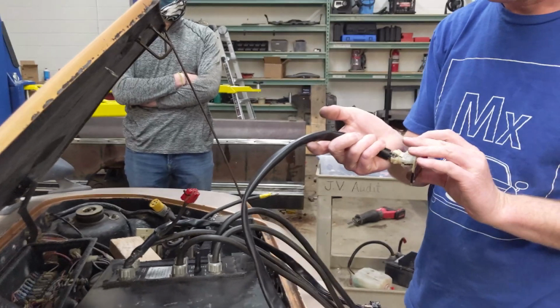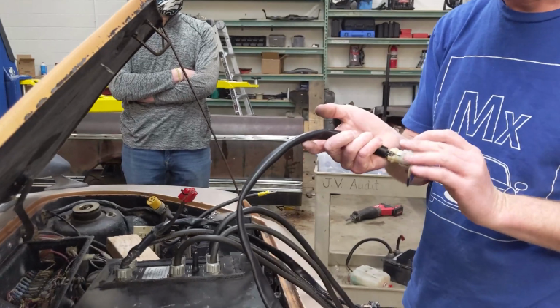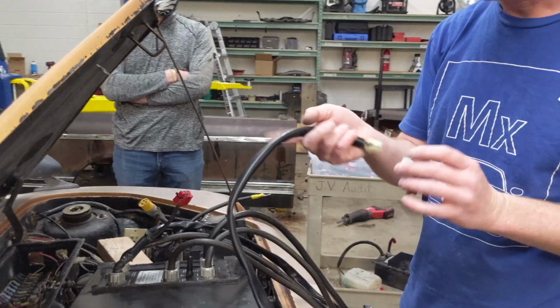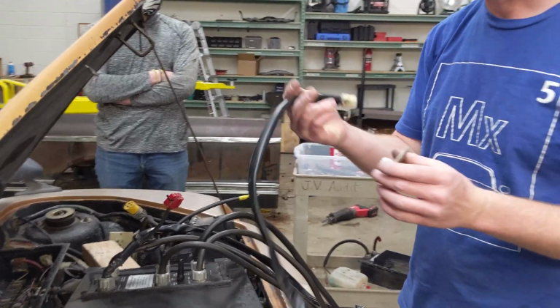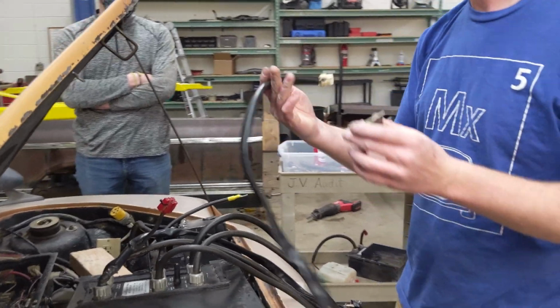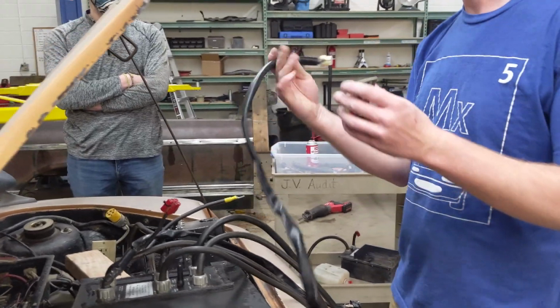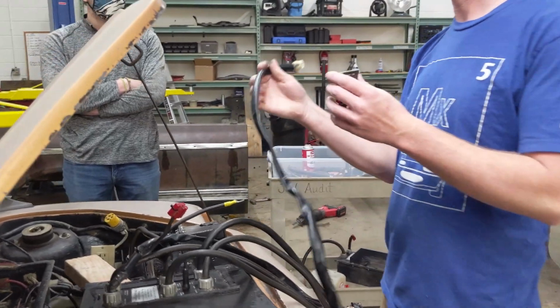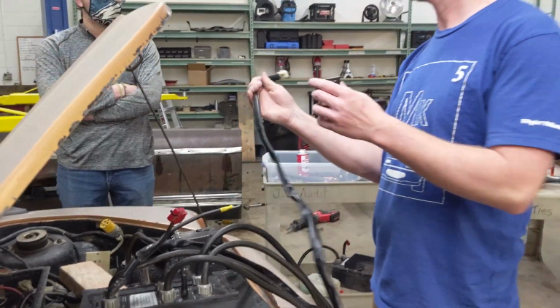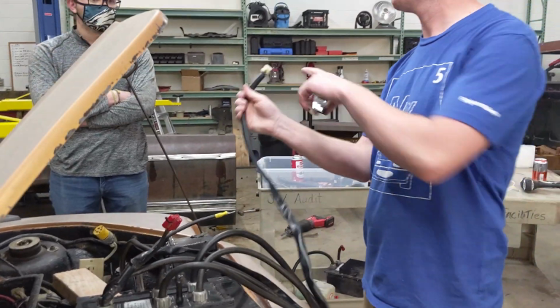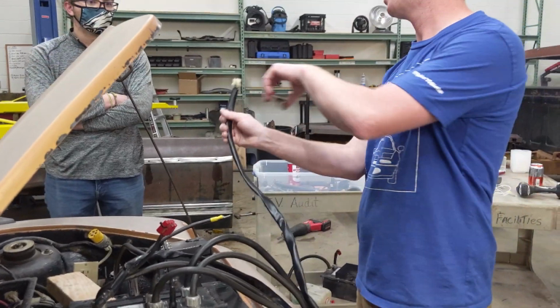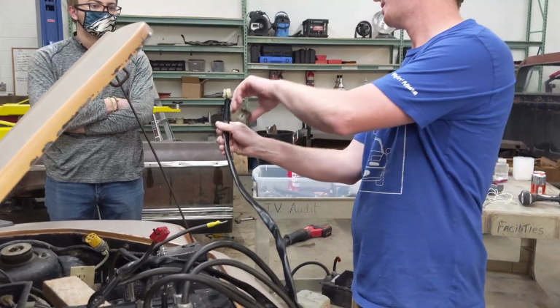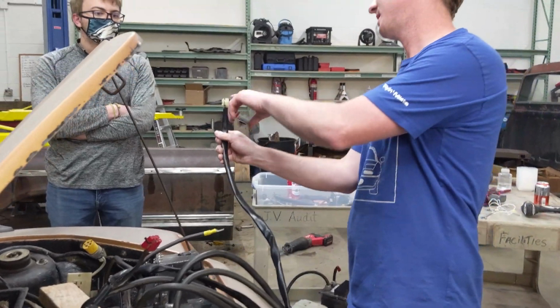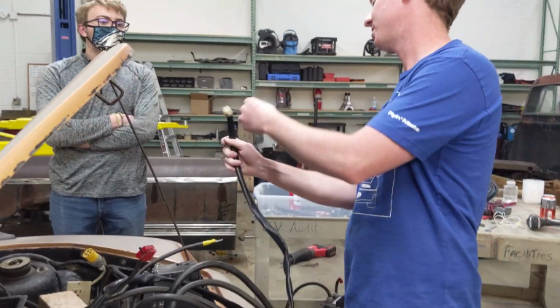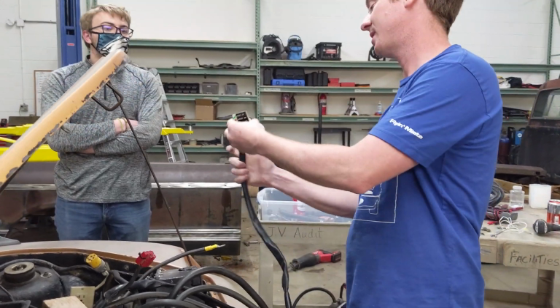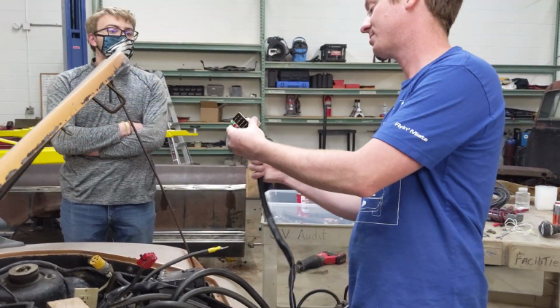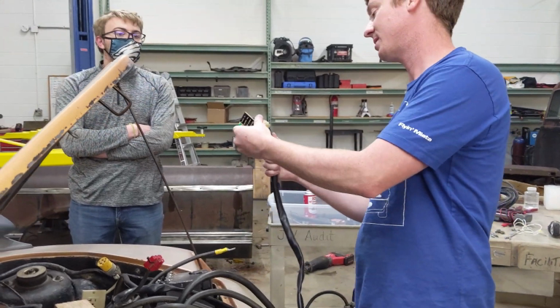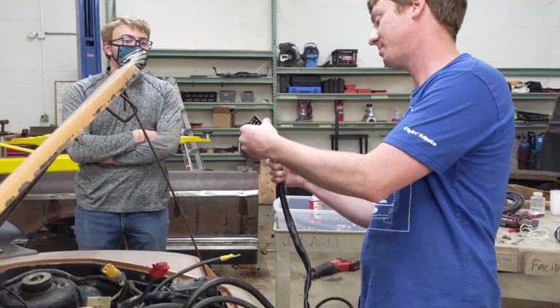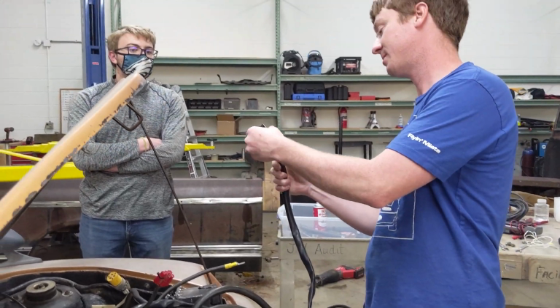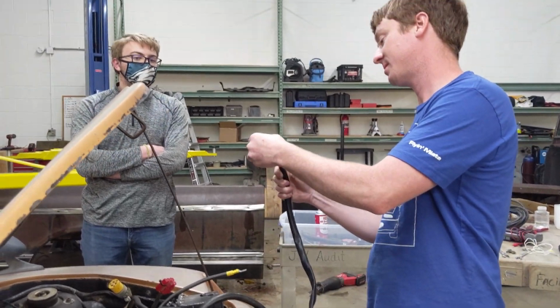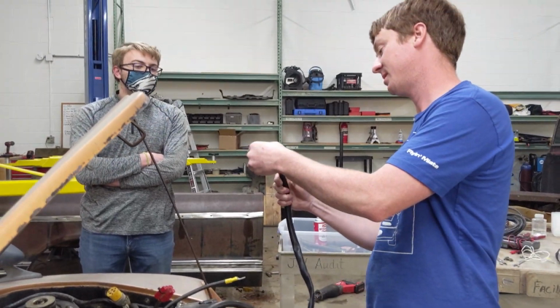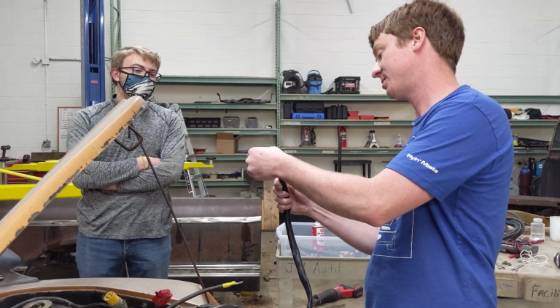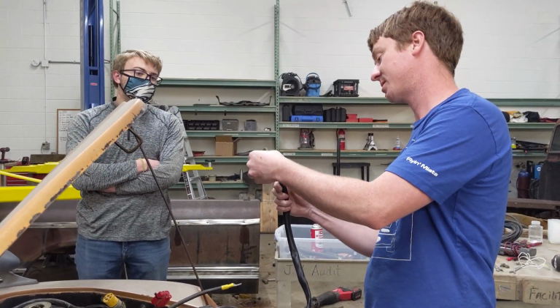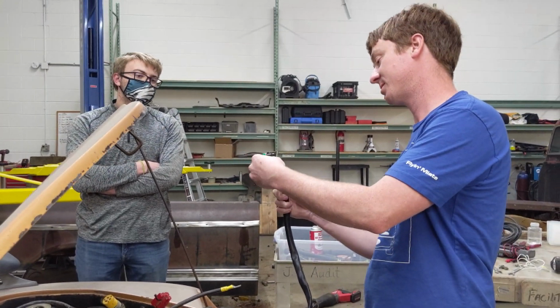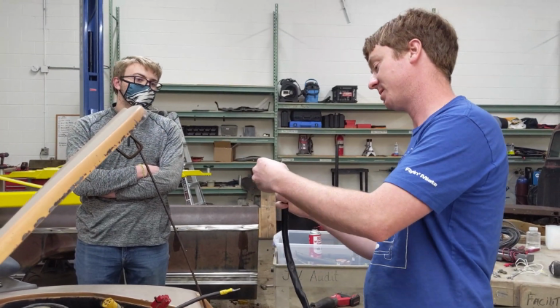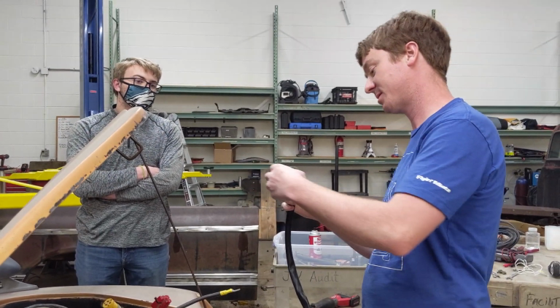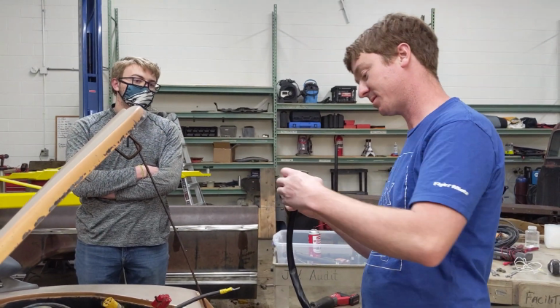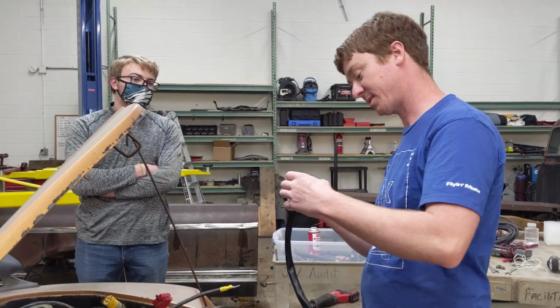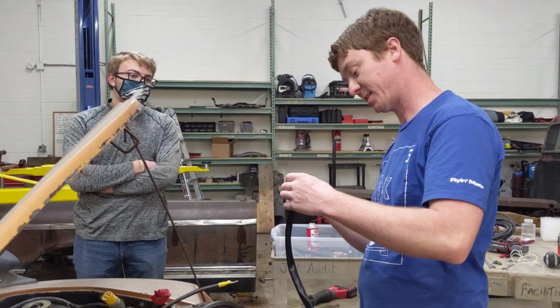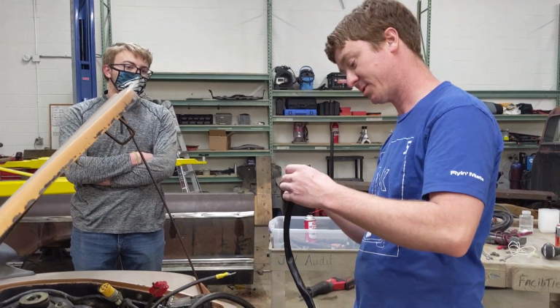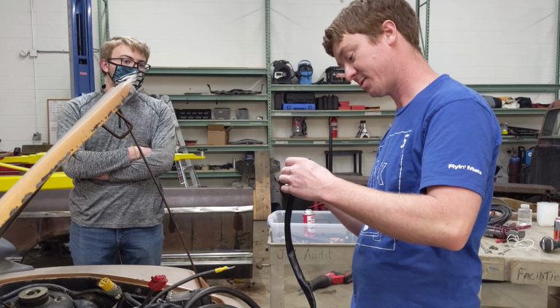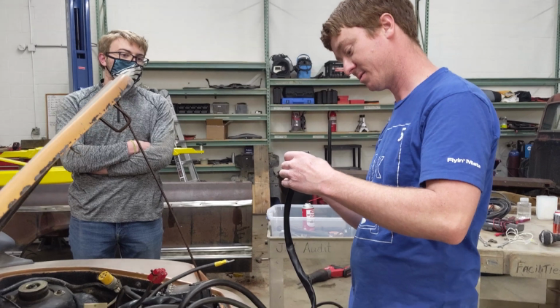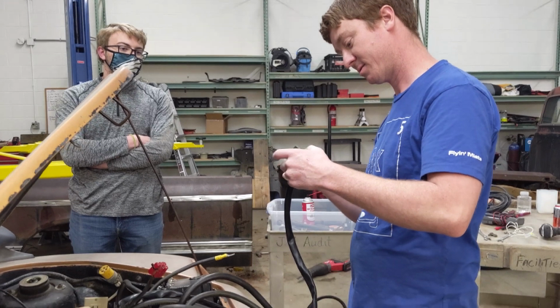So this is that connector that I was talking about, and it just goes into this little gauge.